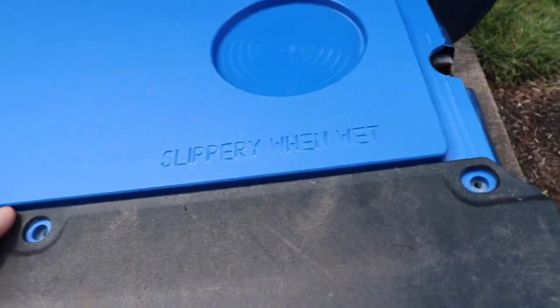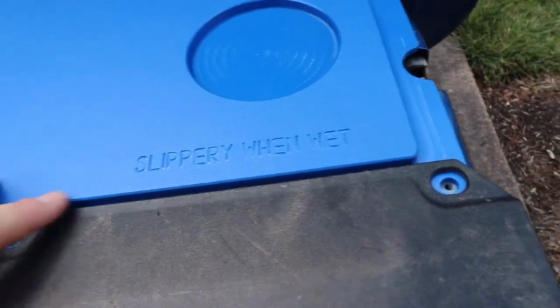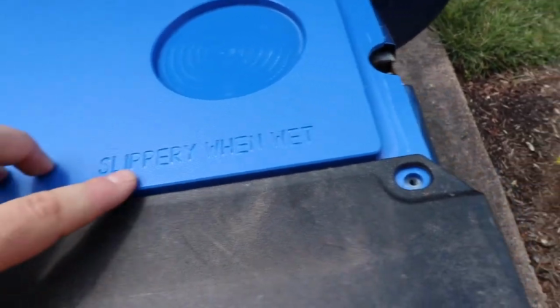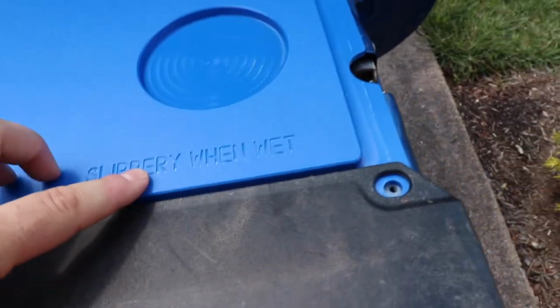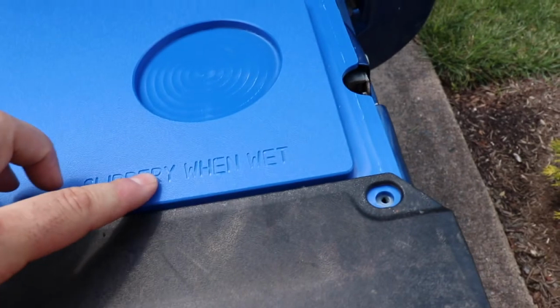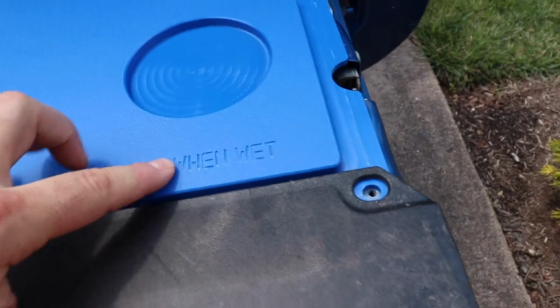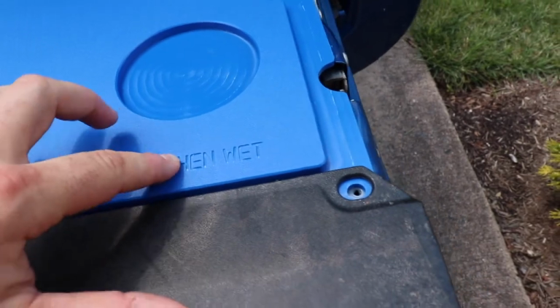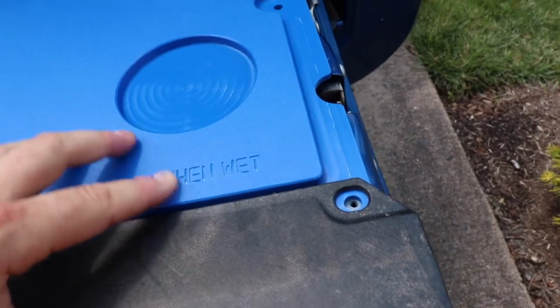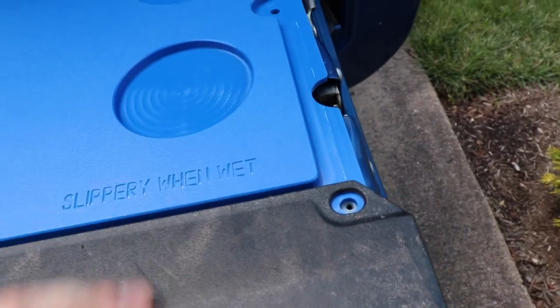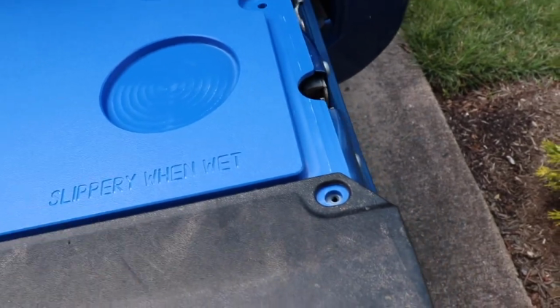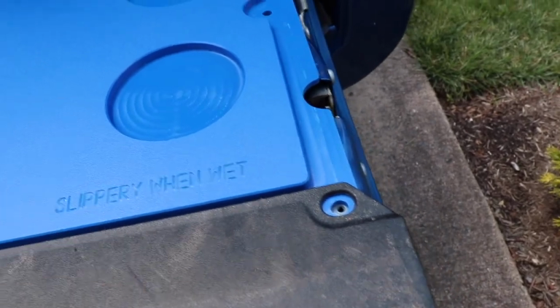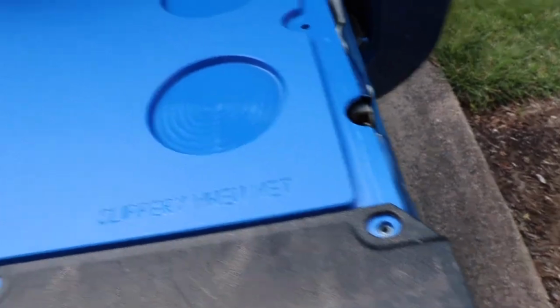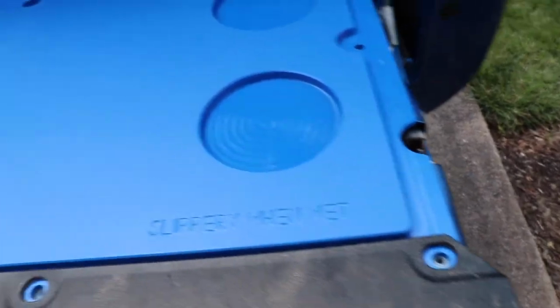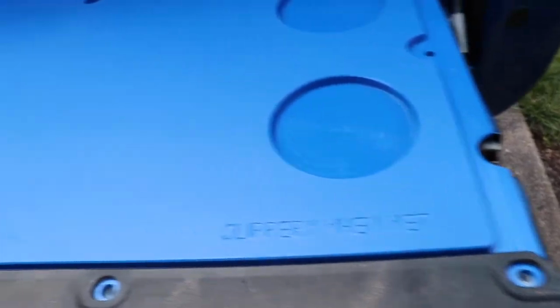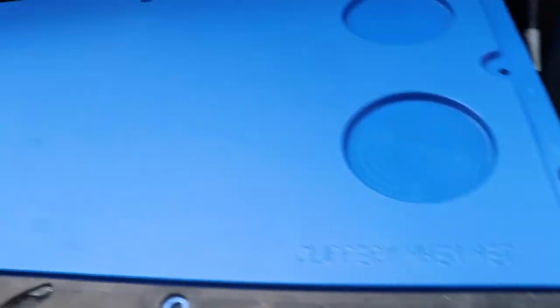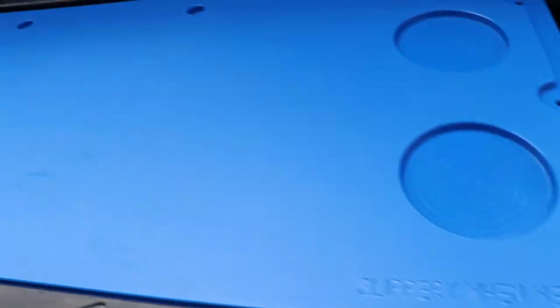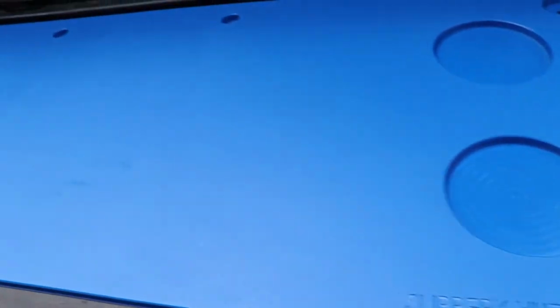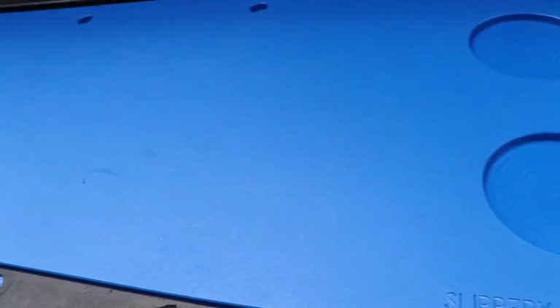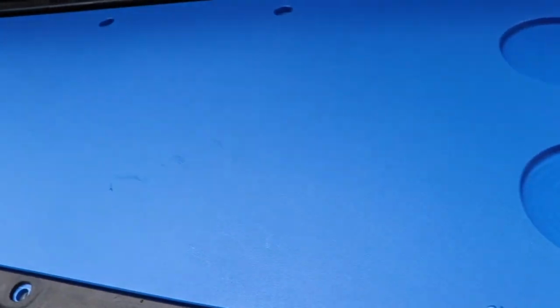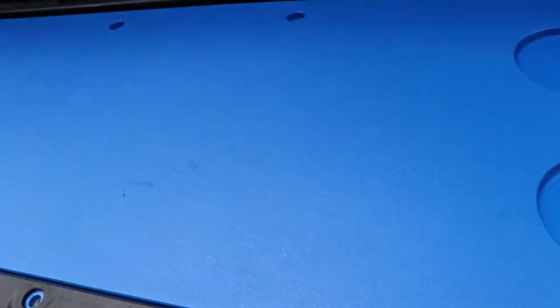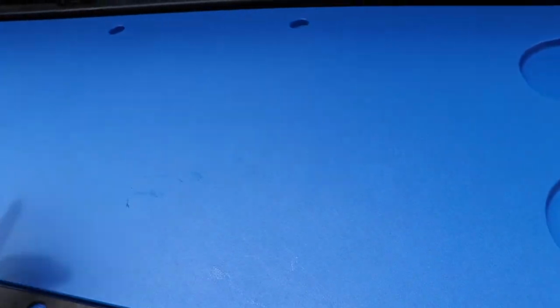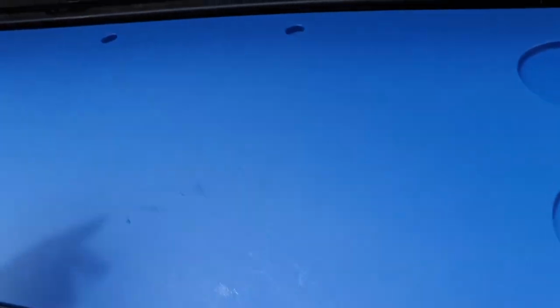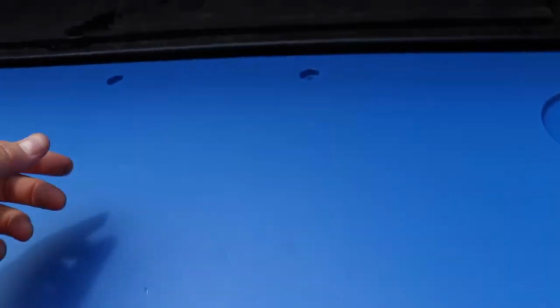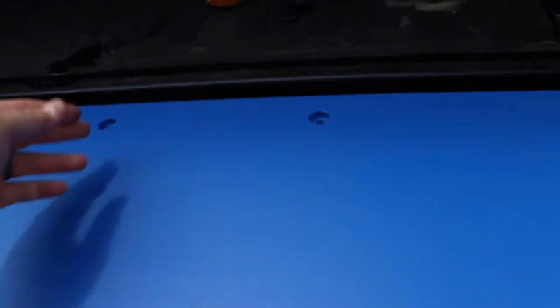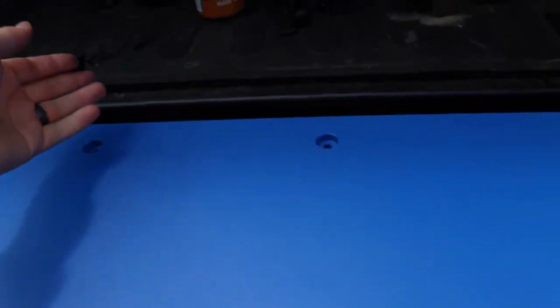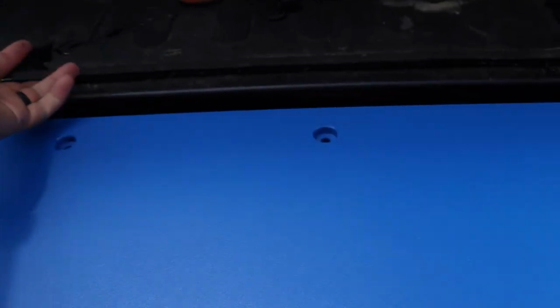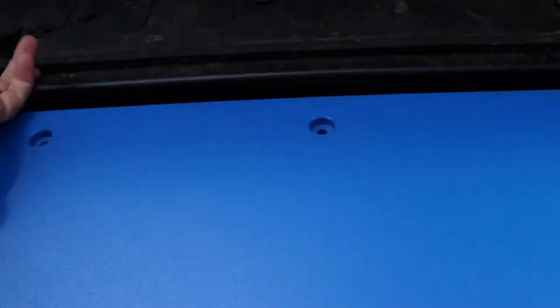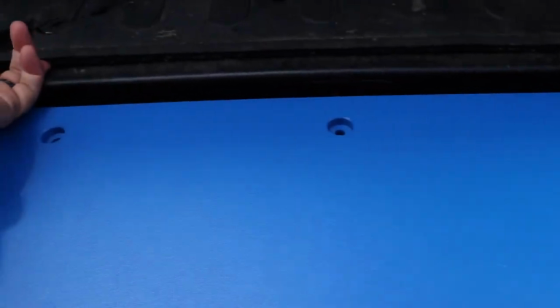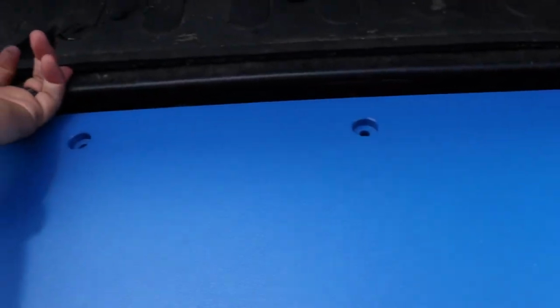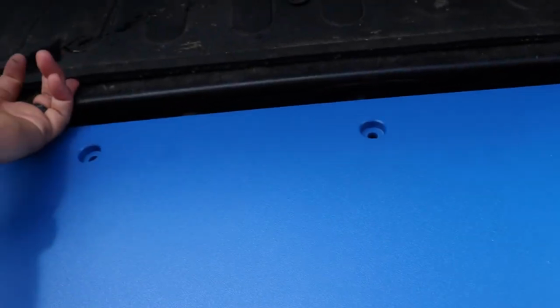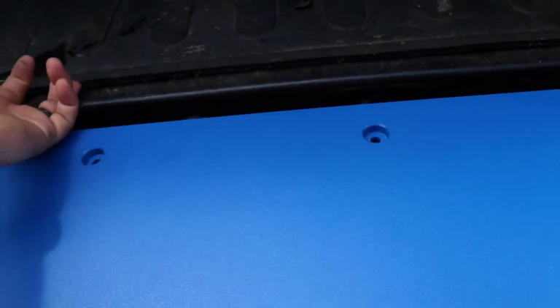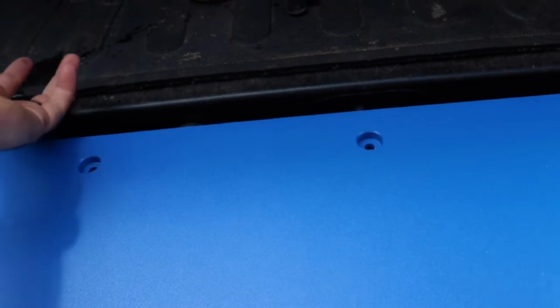It is slippery when wet, apparently, but the whole truck bed is too. Unless you have one of these truck mats, then it's not so slippery.